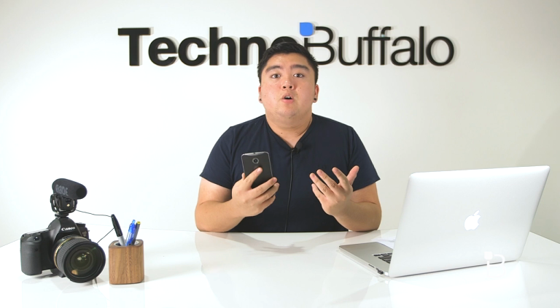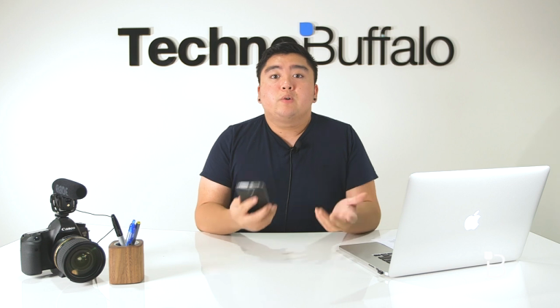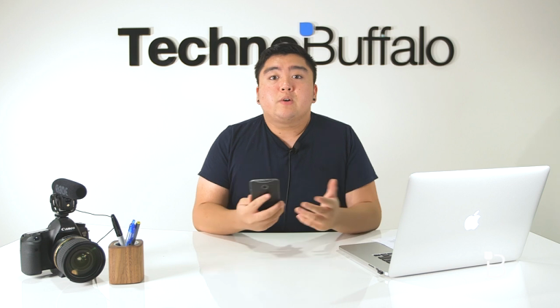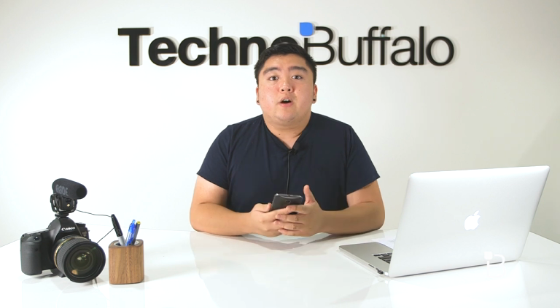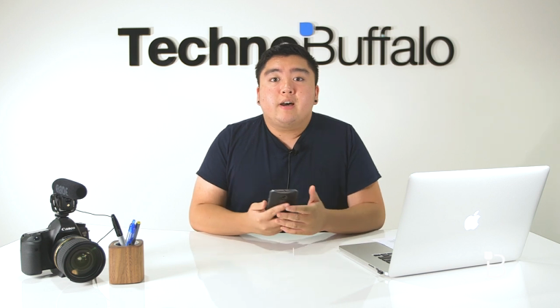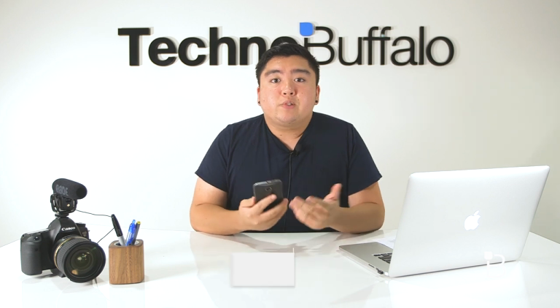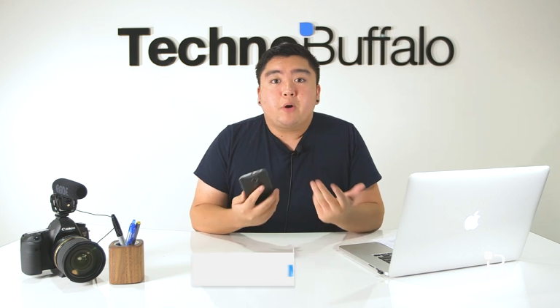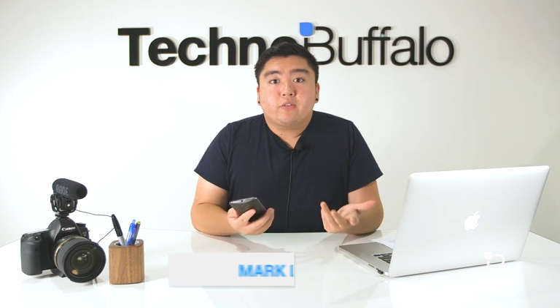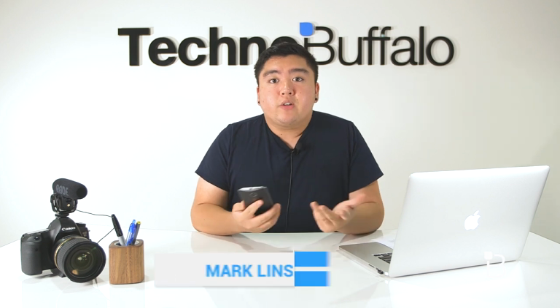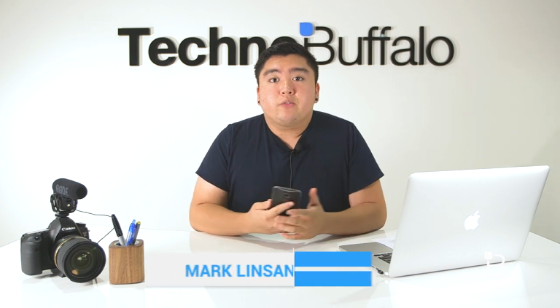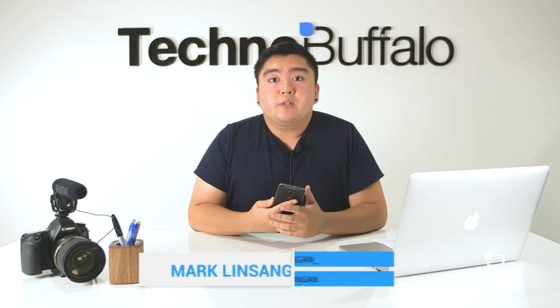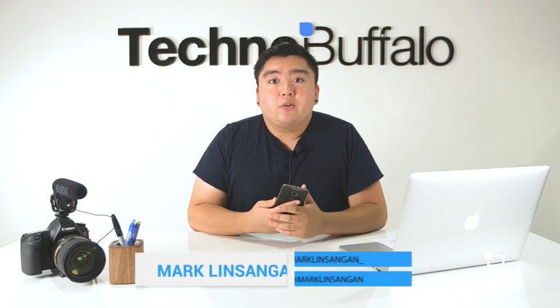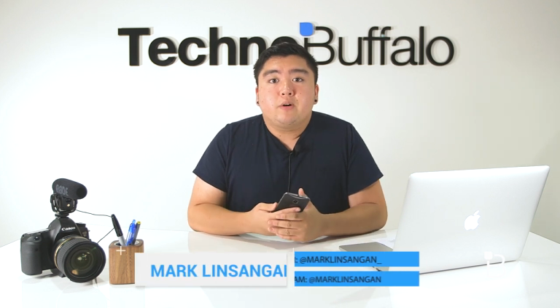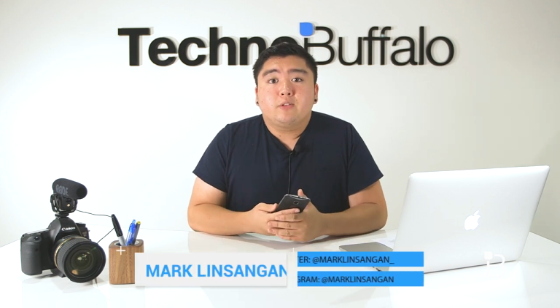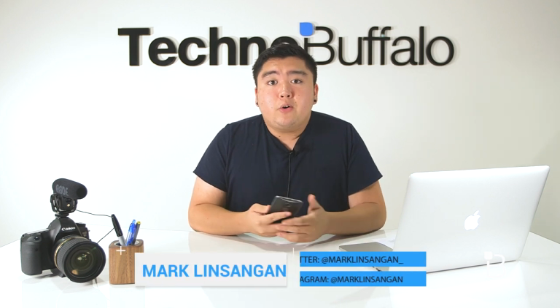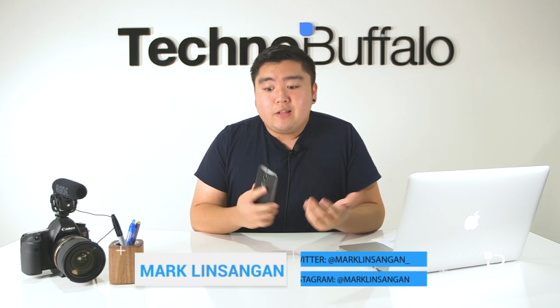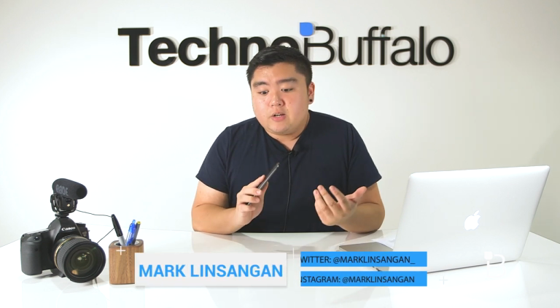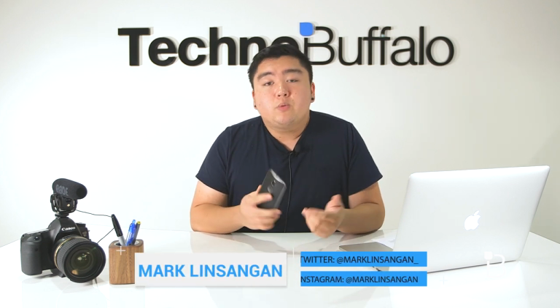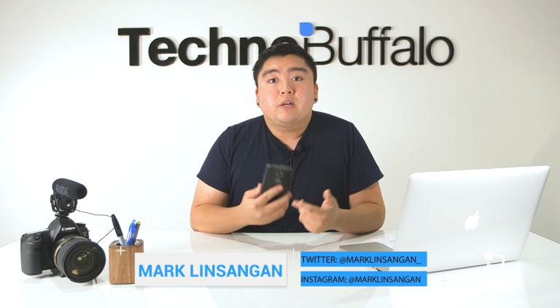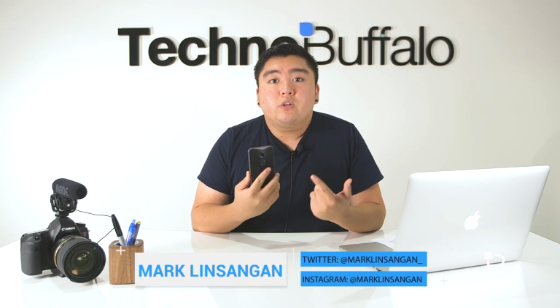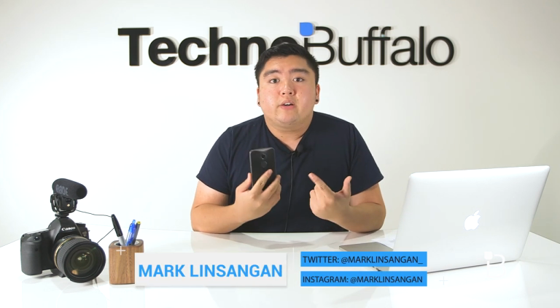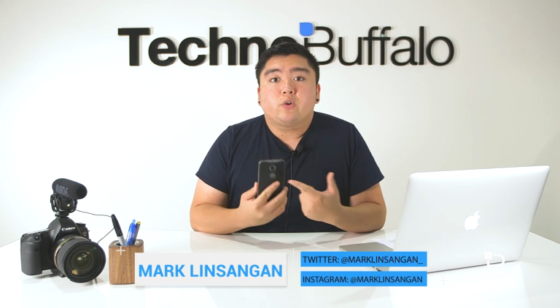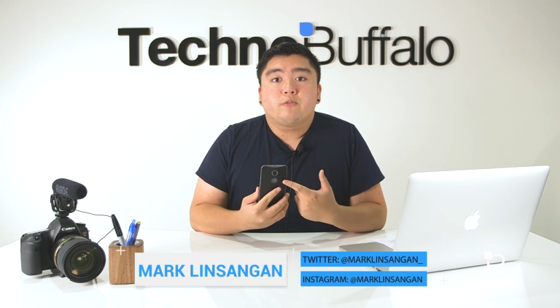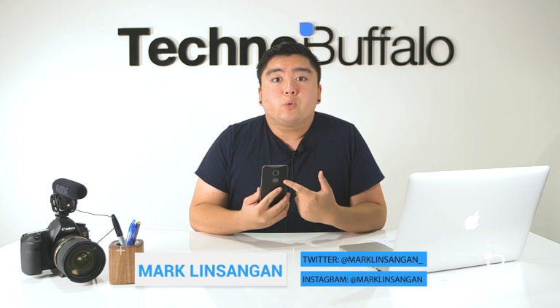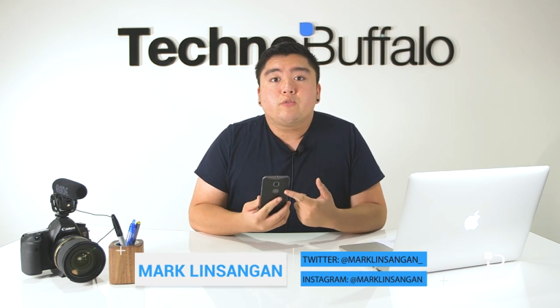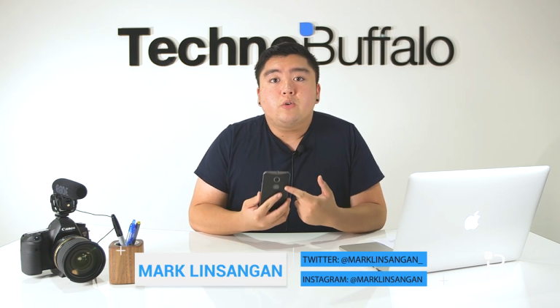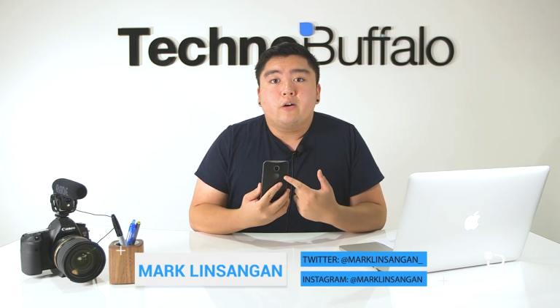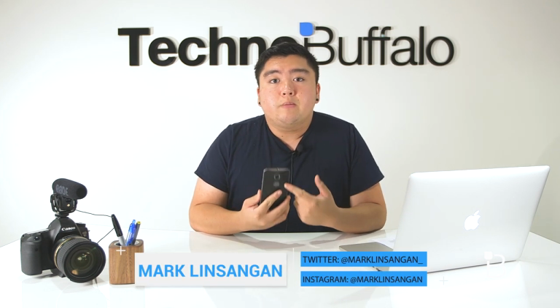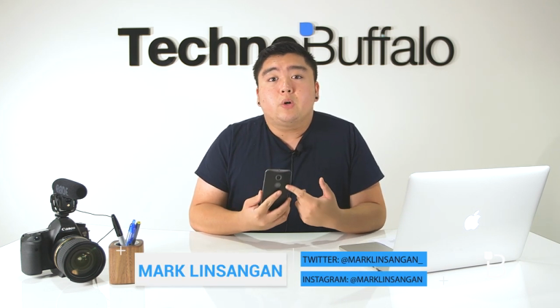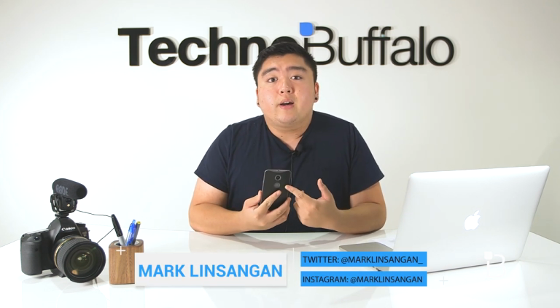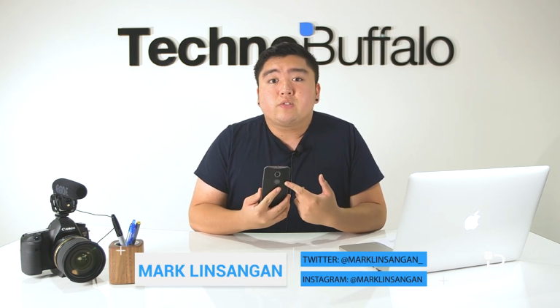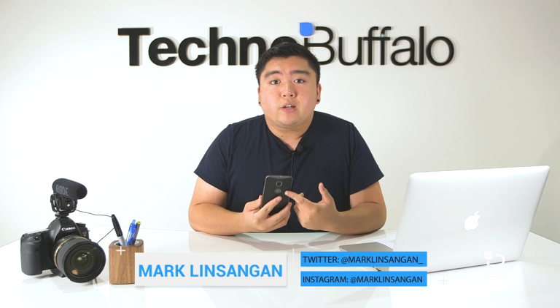What's going on guys, I'm Mark Linsega from TechnoBuffalo and today we'll be giving you guys our full review on the Moto X second generation.